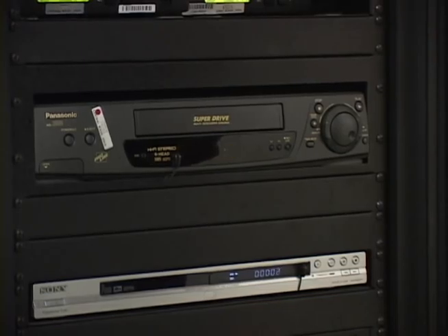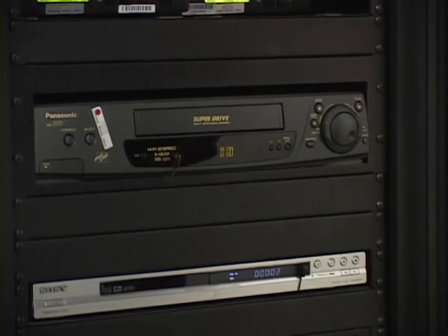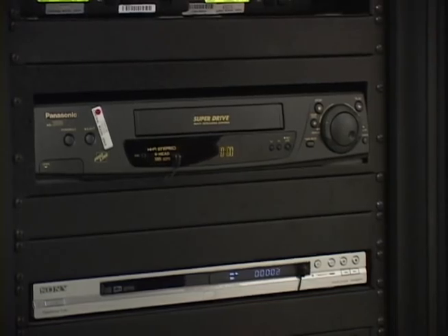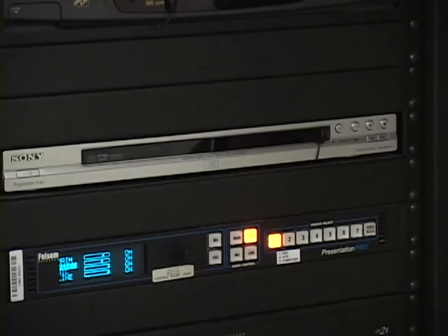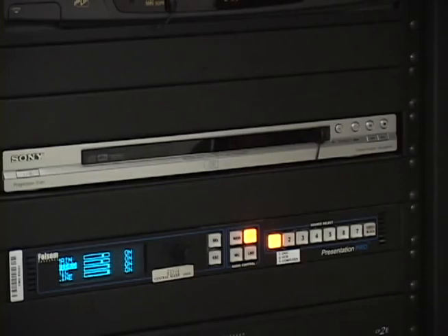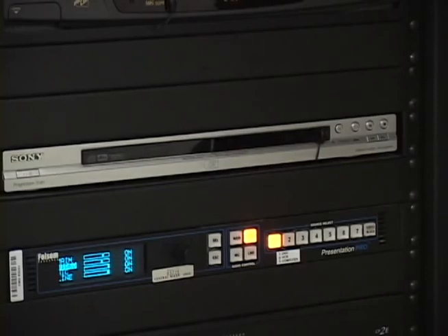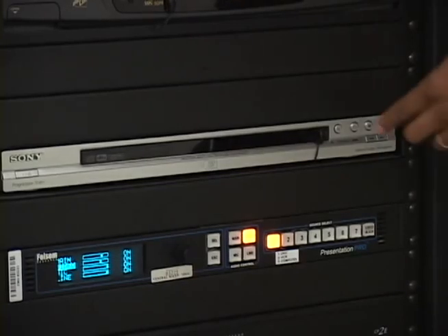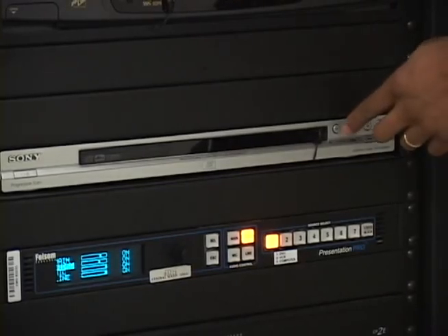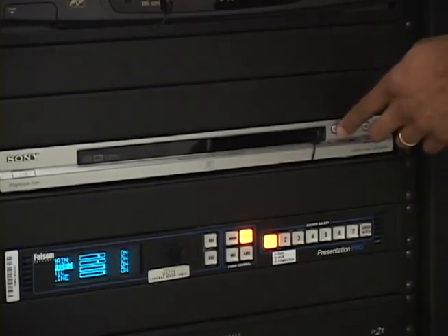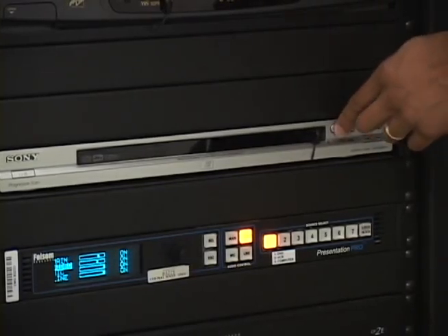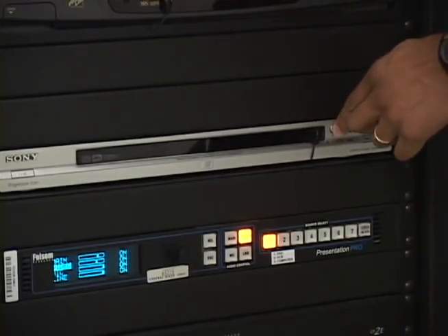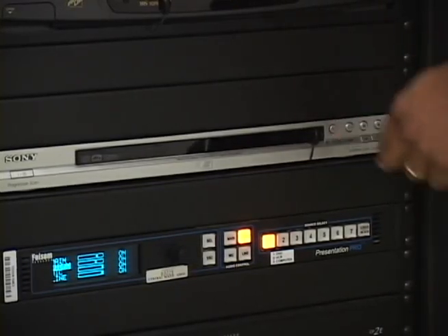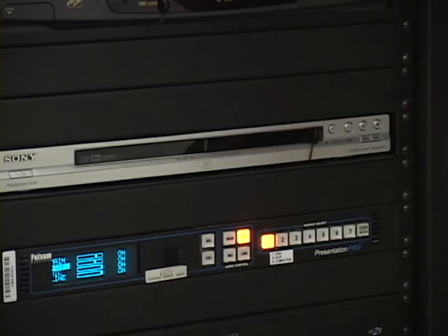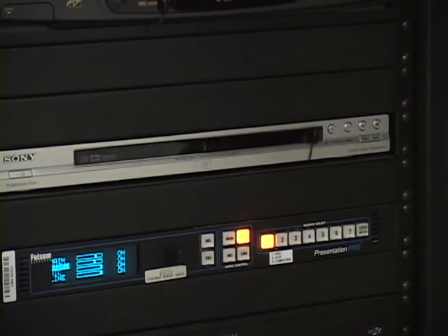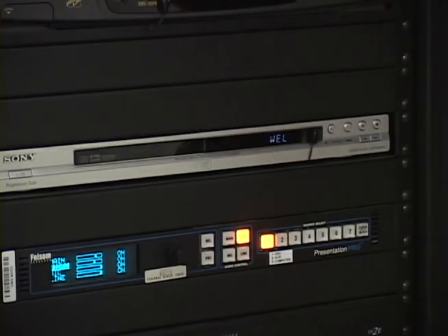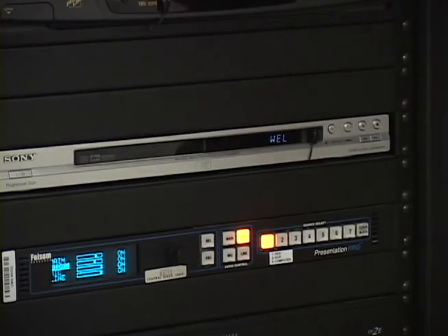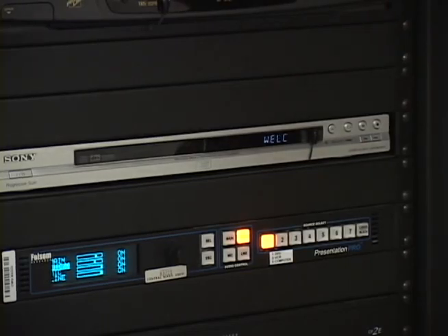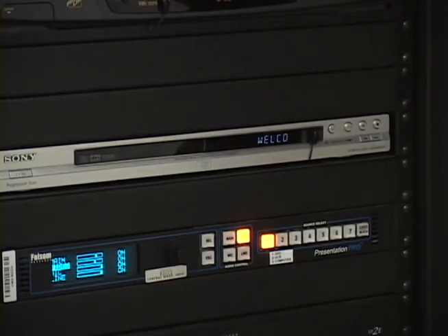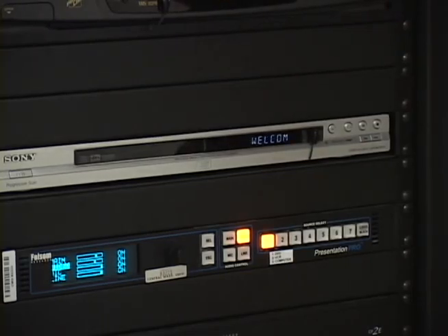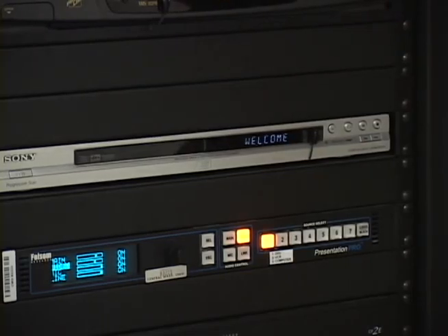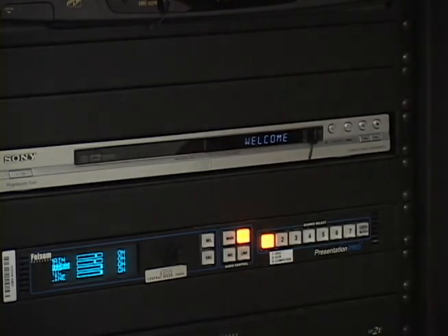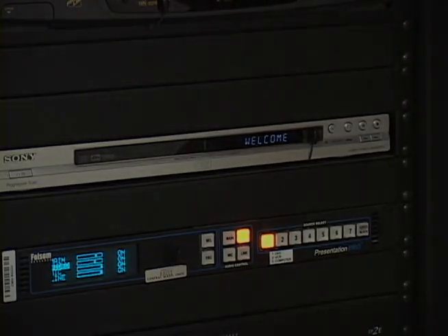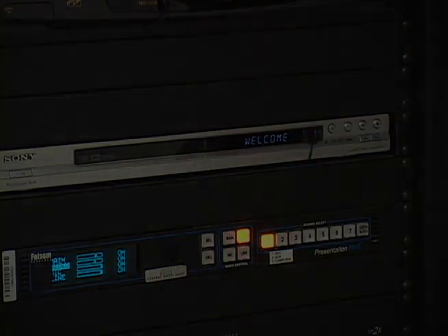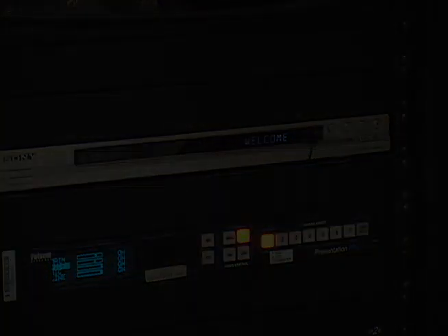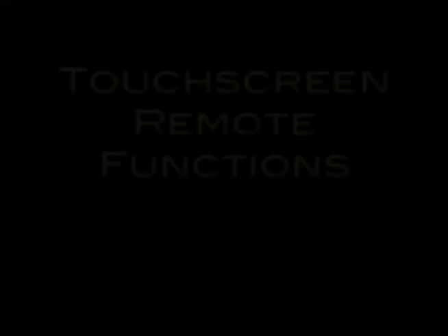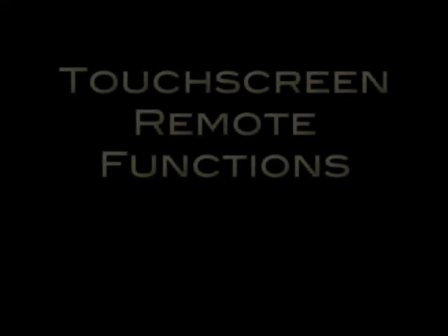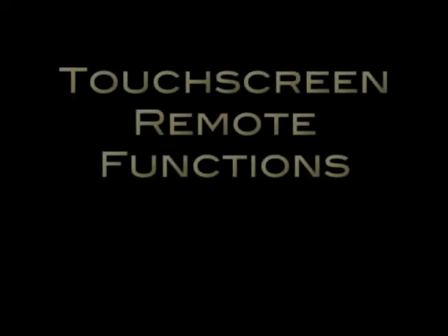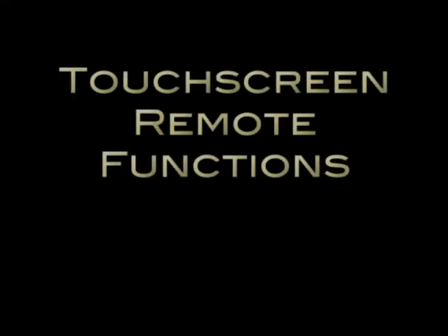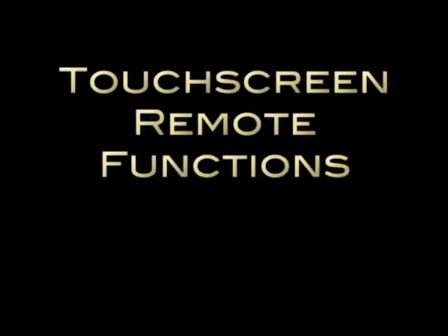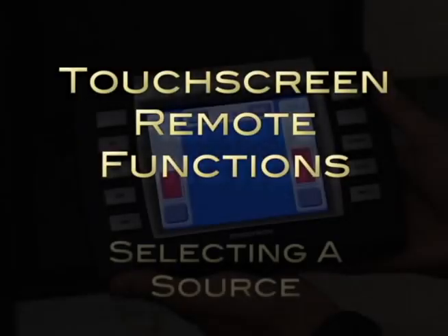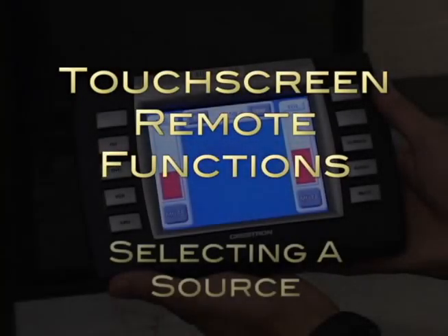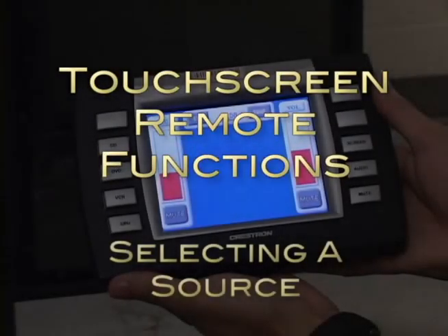However, occasionally that fails to happen. In this case, simply turn the device on manually. Once you have loaded your disc or tape, push the corresponding device's button on the remote control unit.